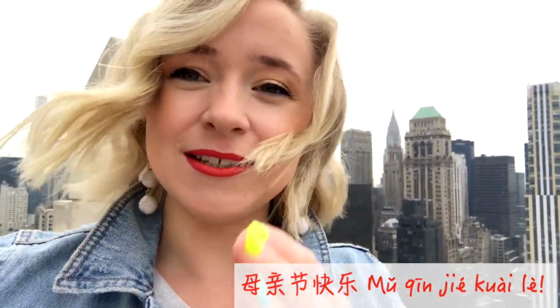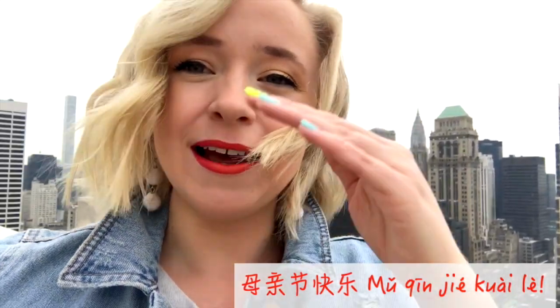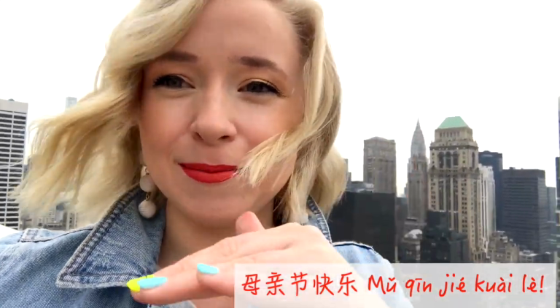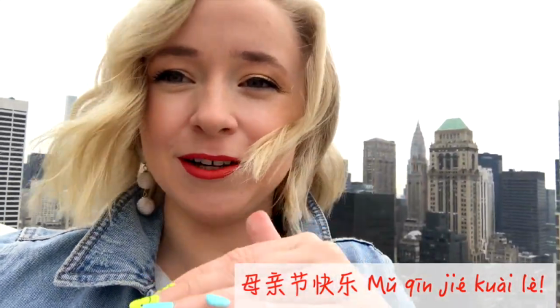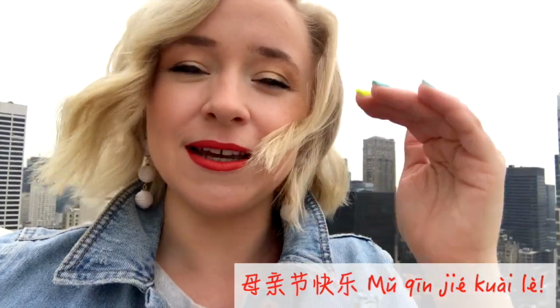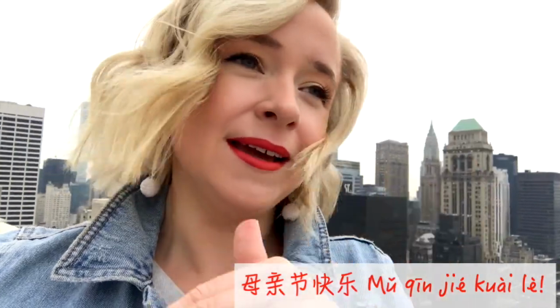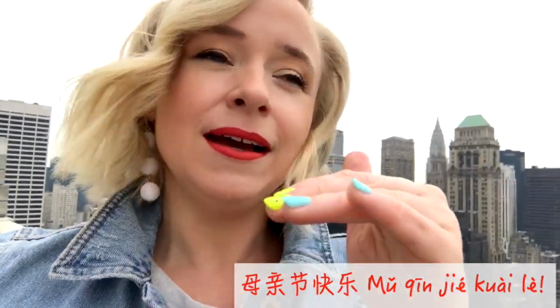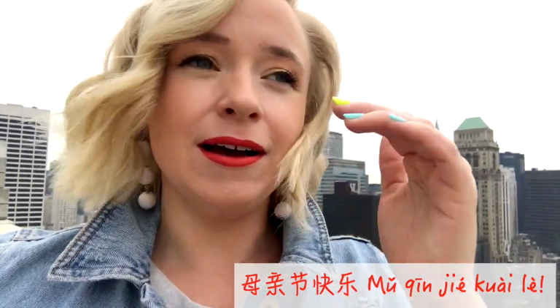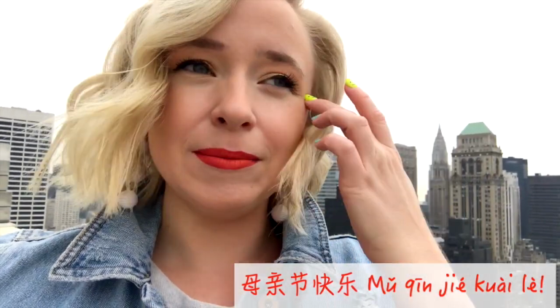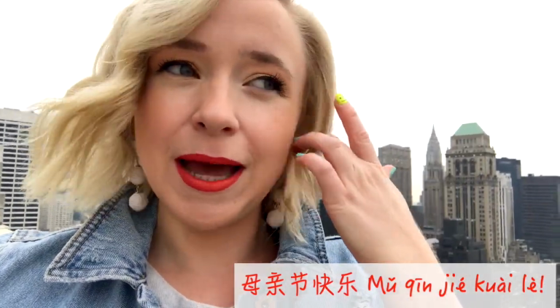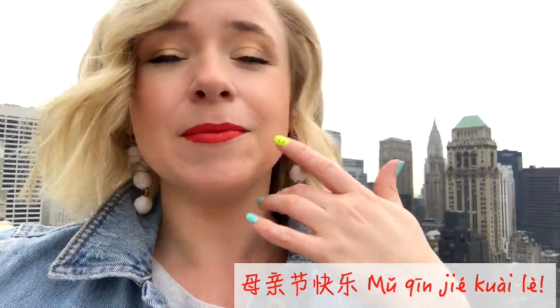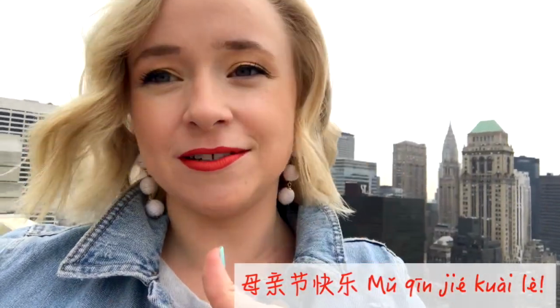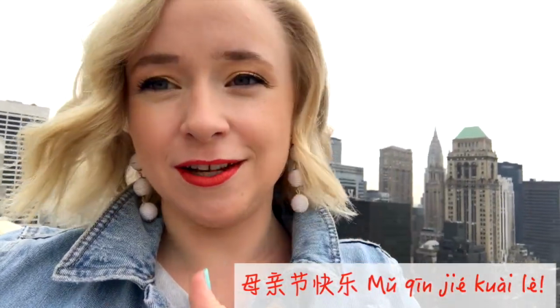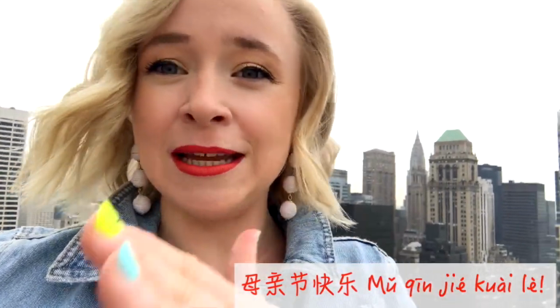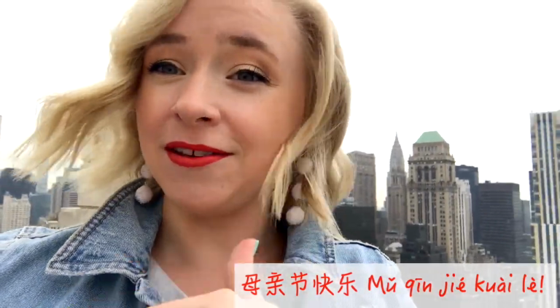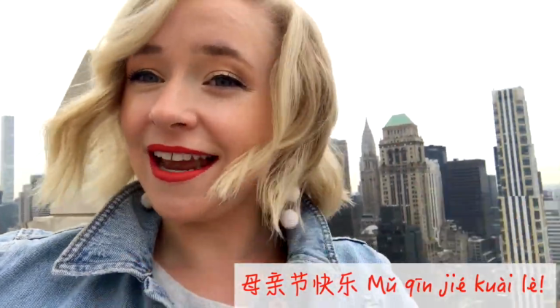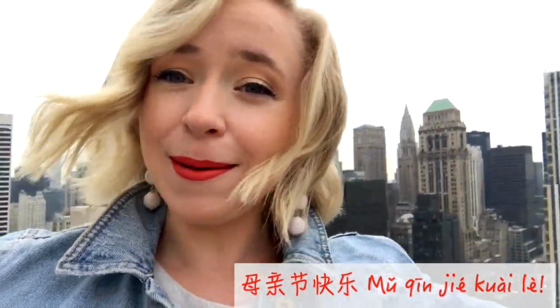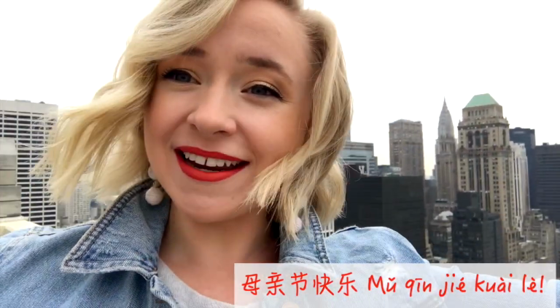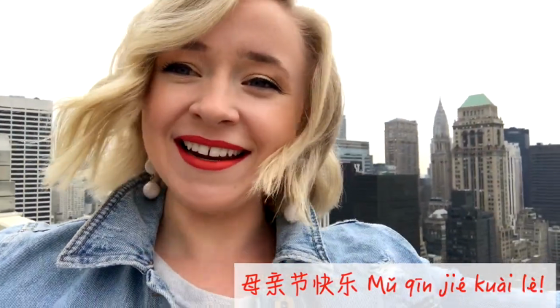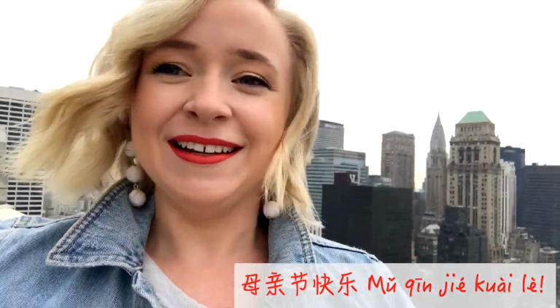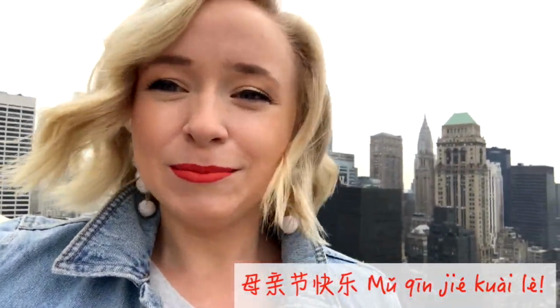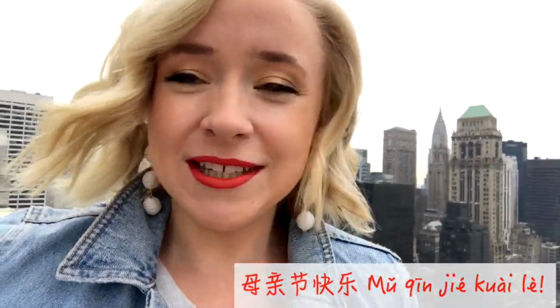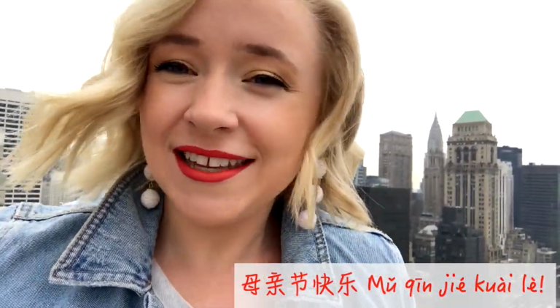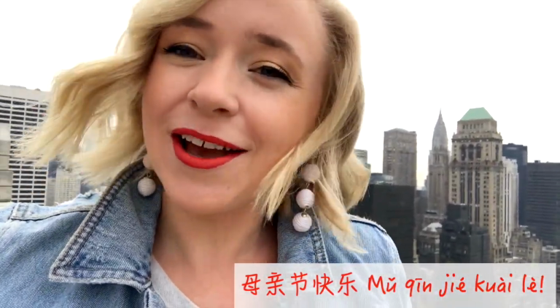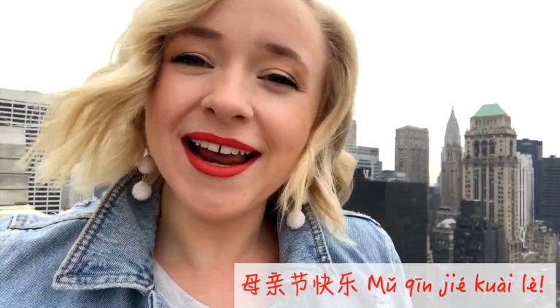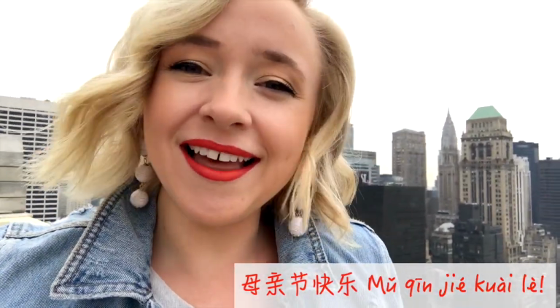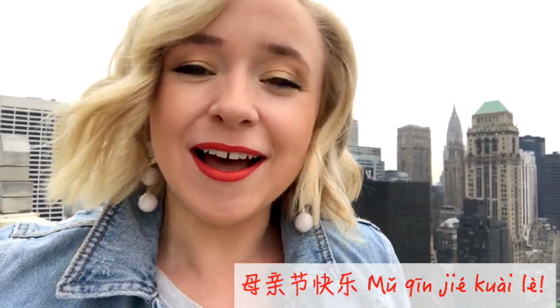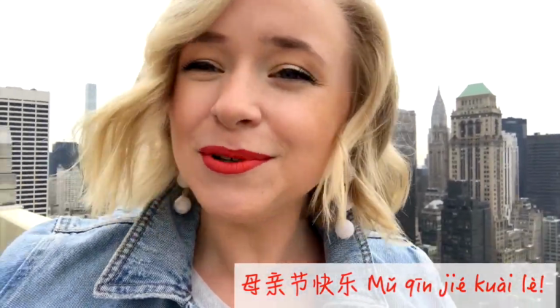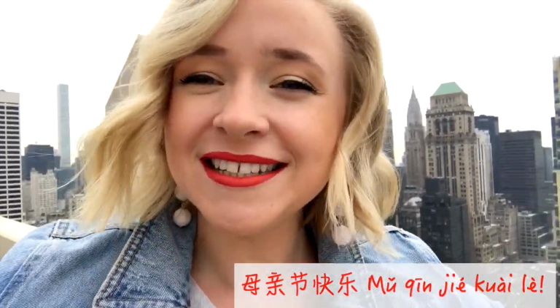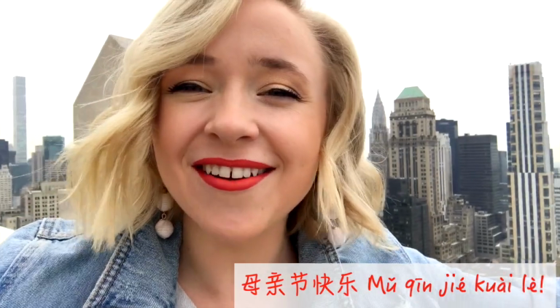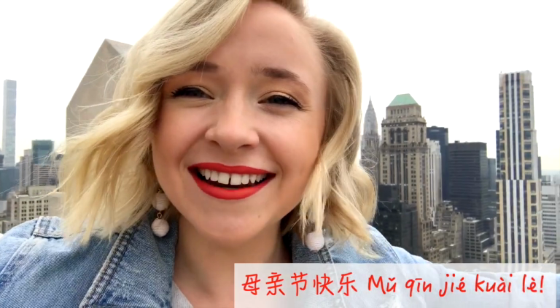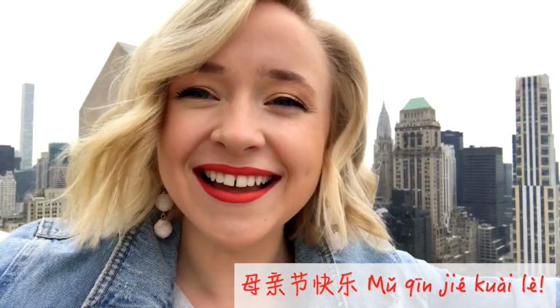So you say it opposite. You don't say Happy Mother's Day — you say Mother's Day happy! Mū qīn jě kāilek. Mū qīn jě kāilek.